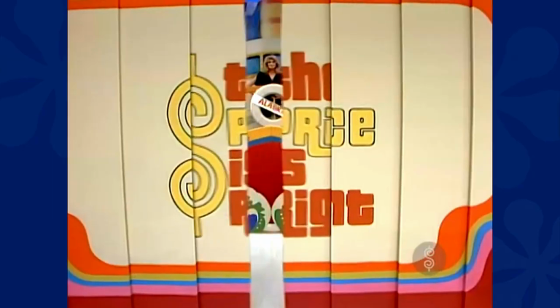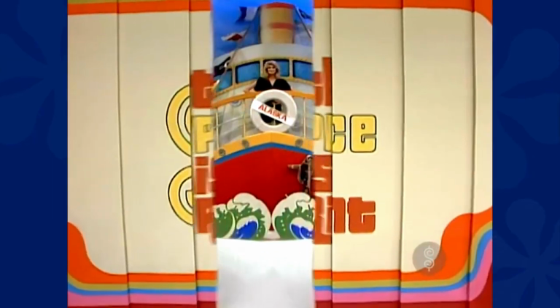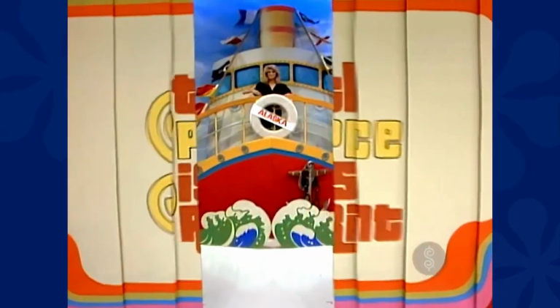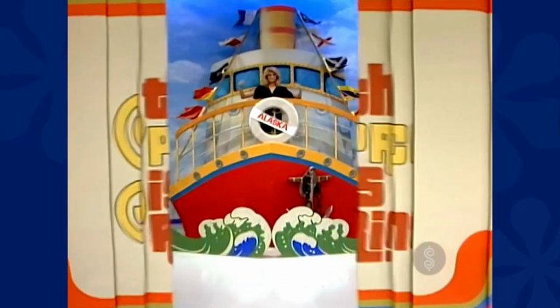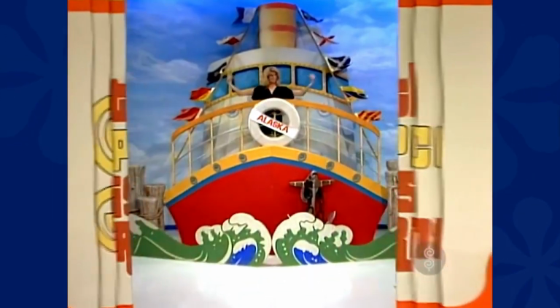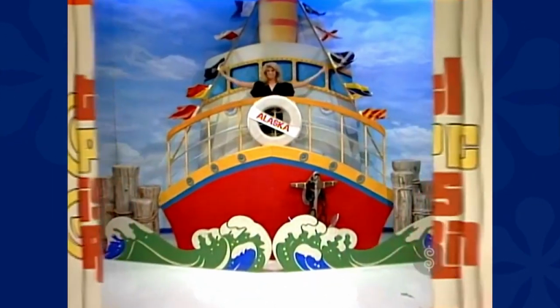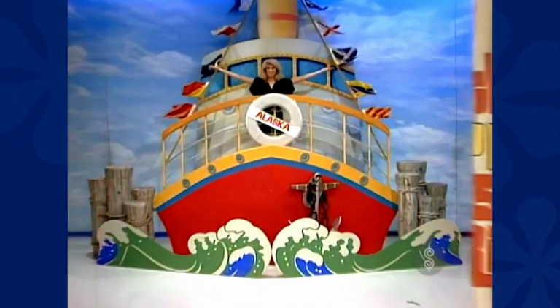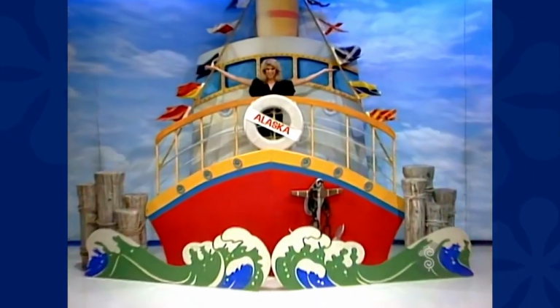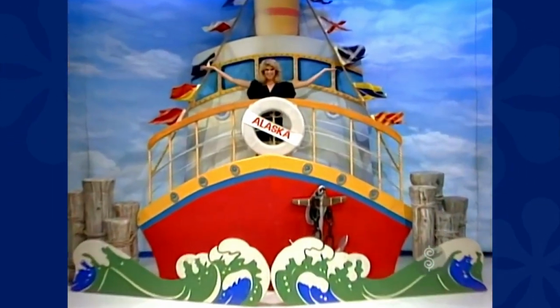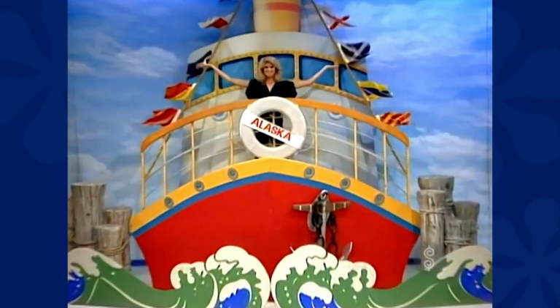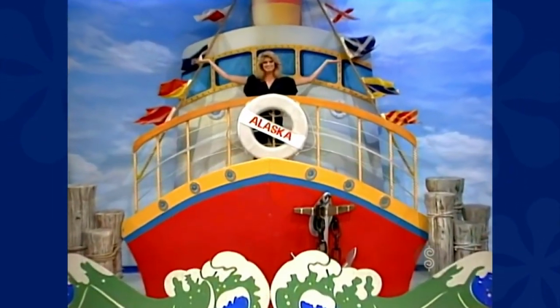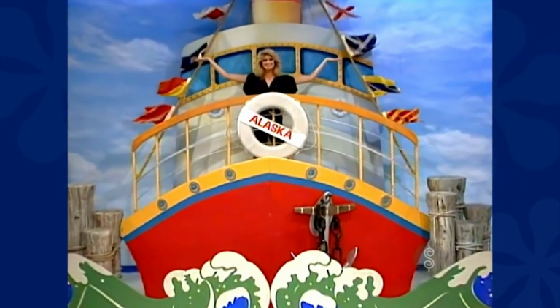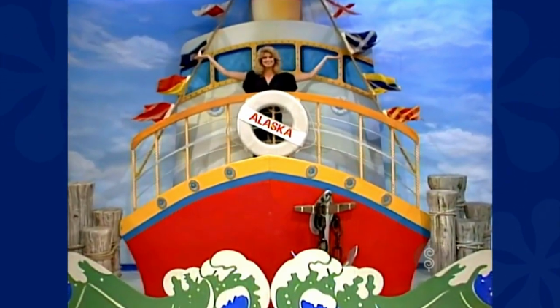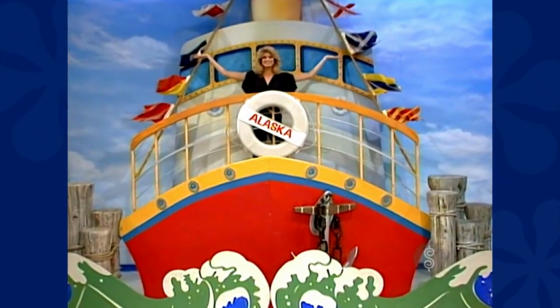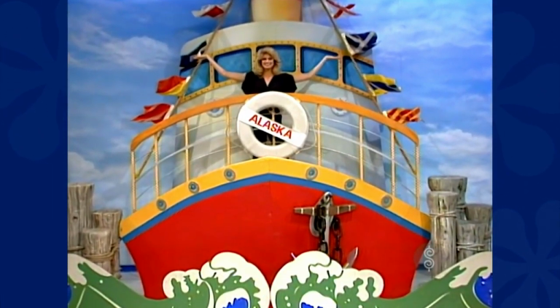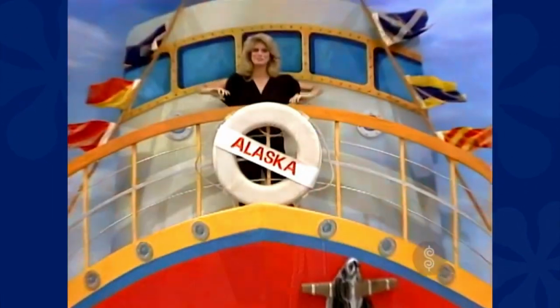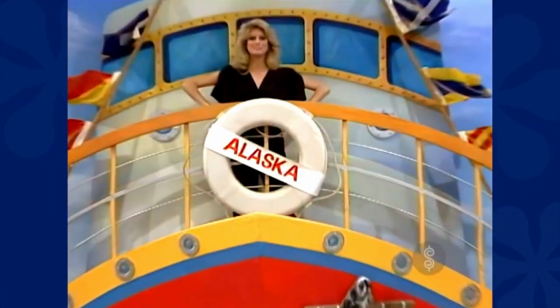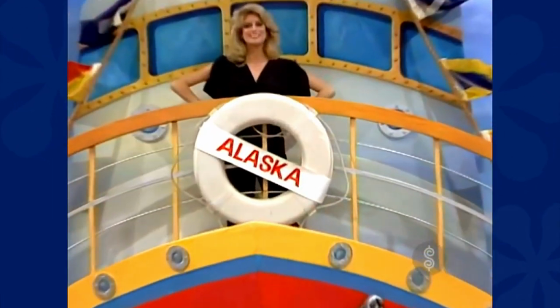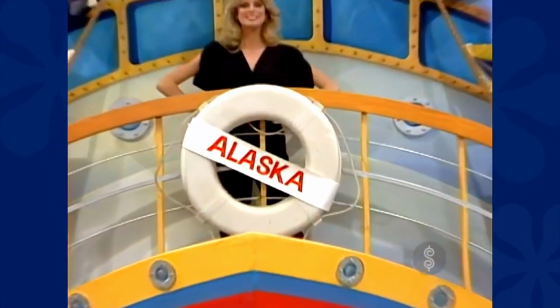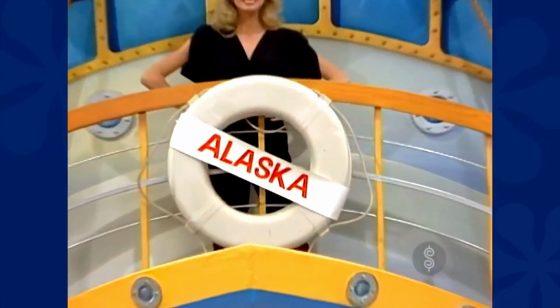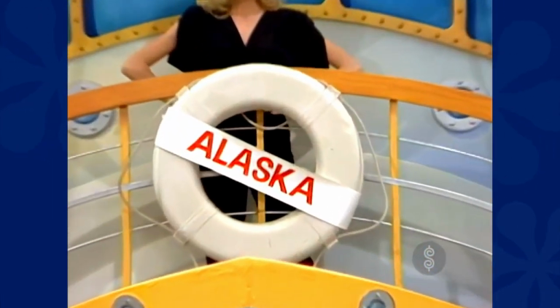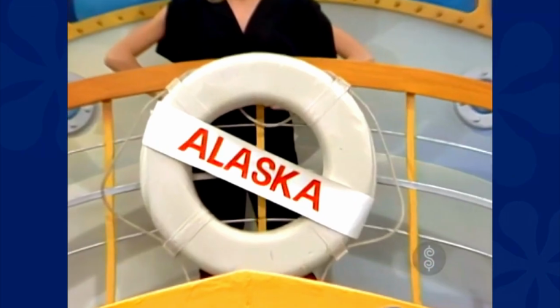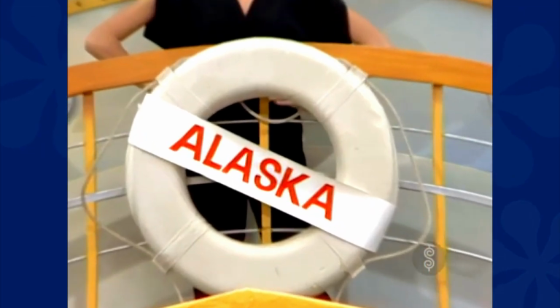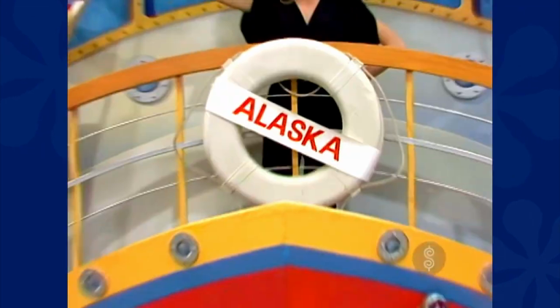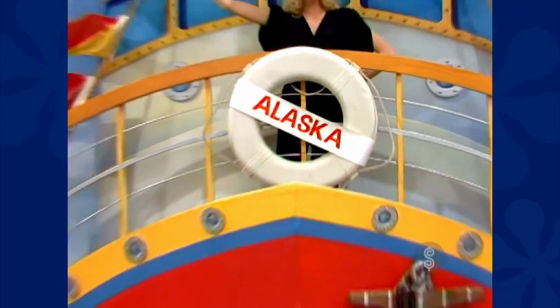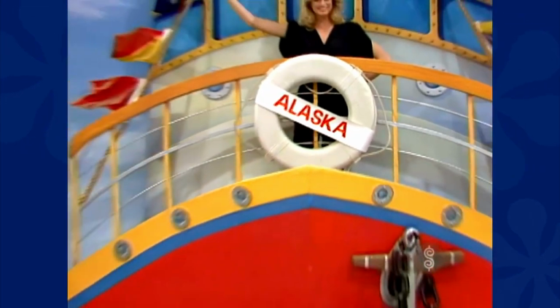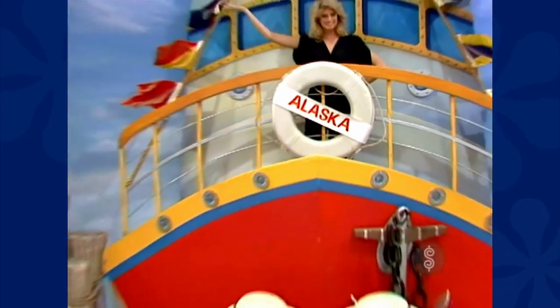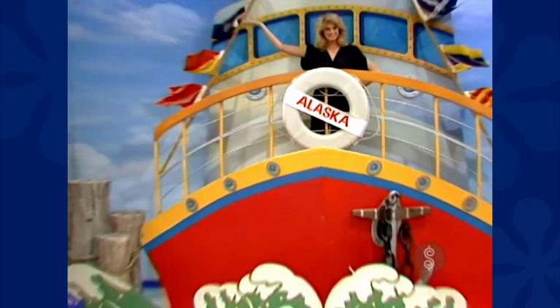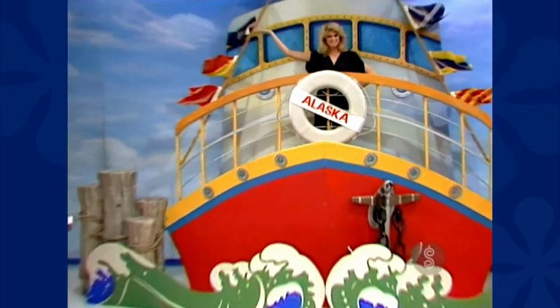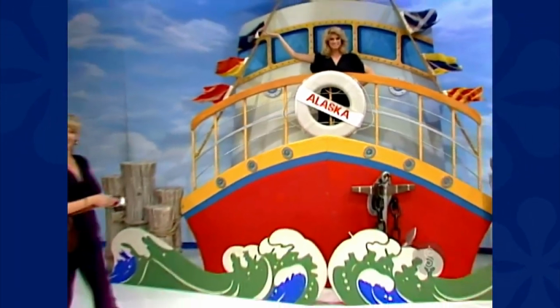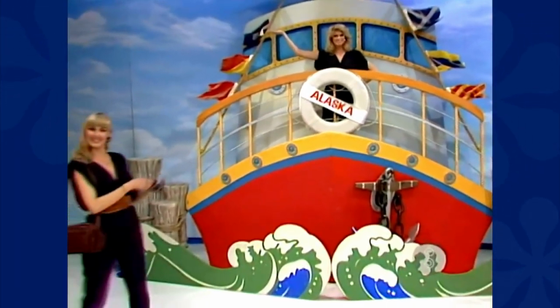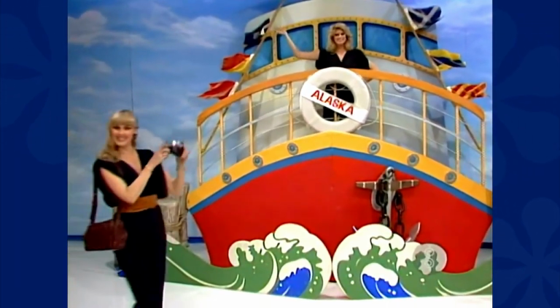Your showcase begins with a fabulous Alaskan cruise — round-trip with launch and new camera.